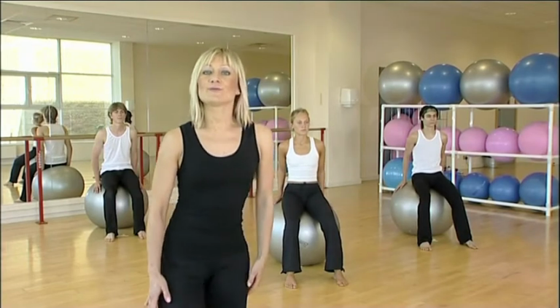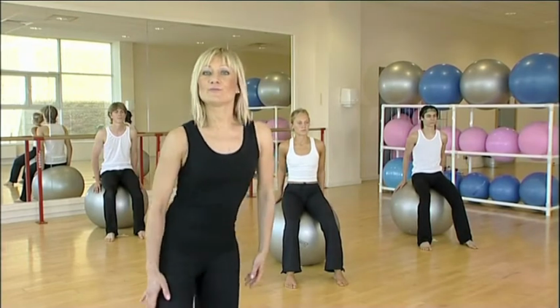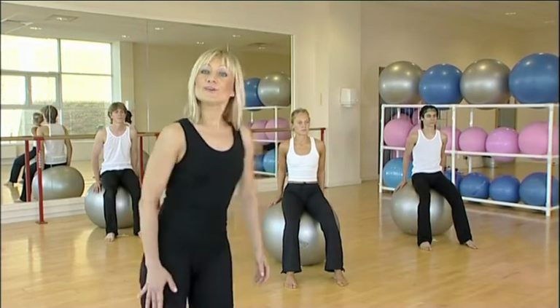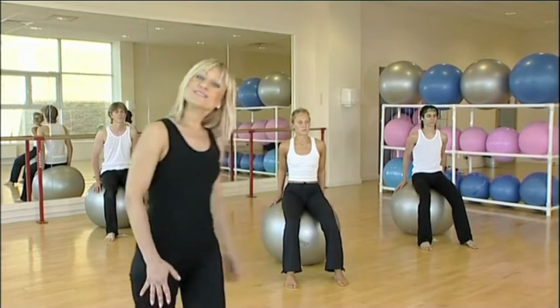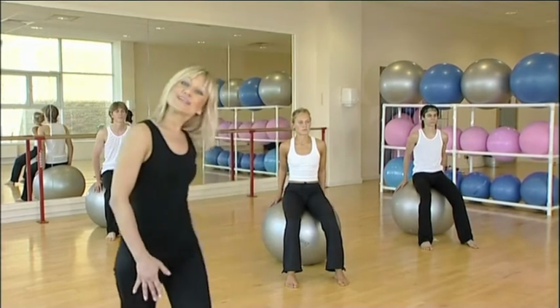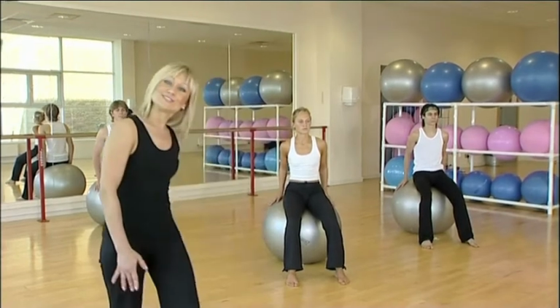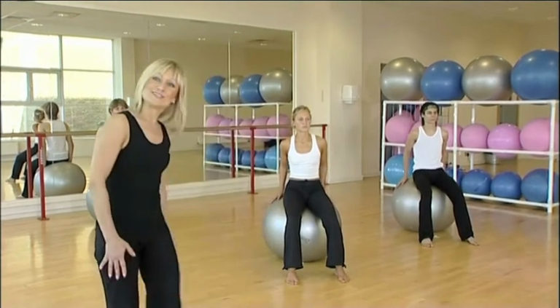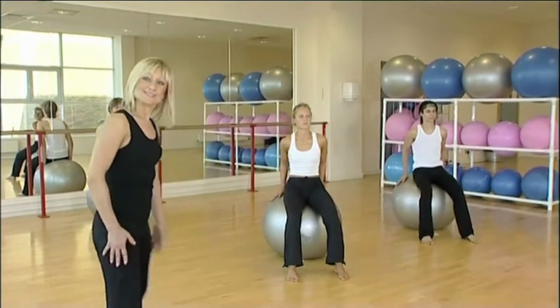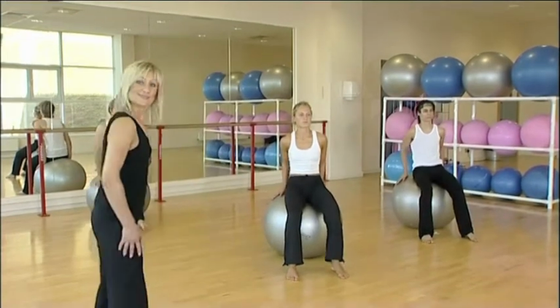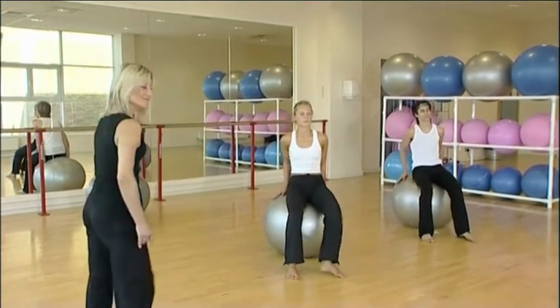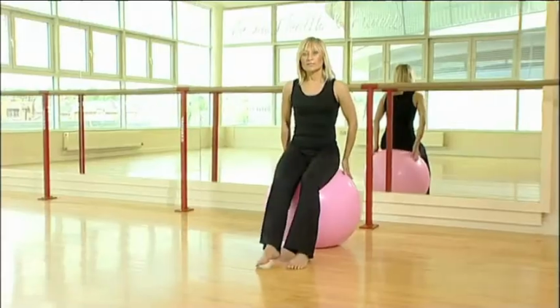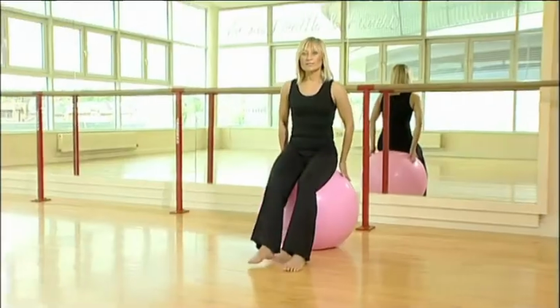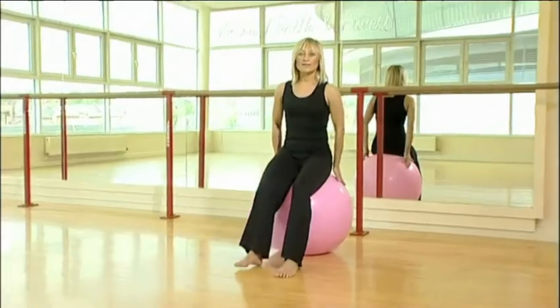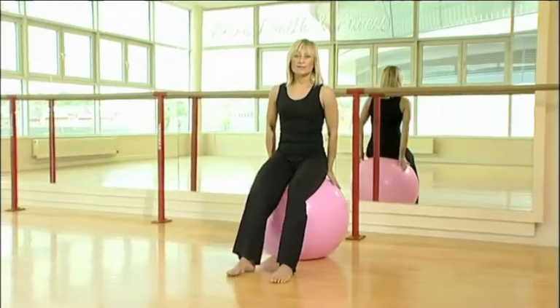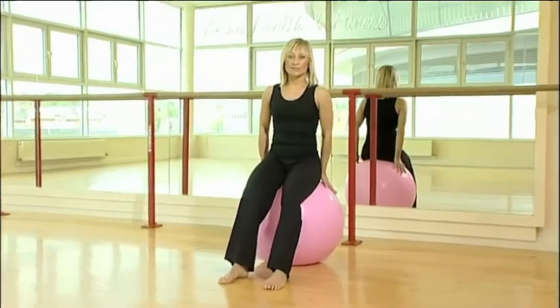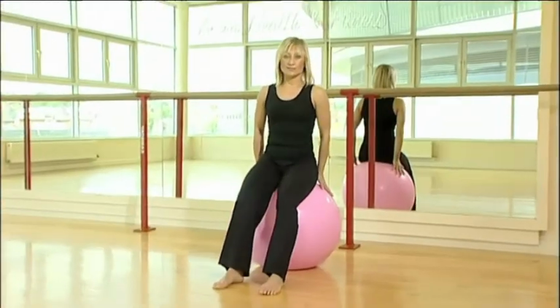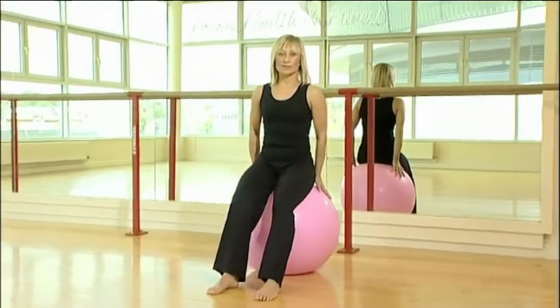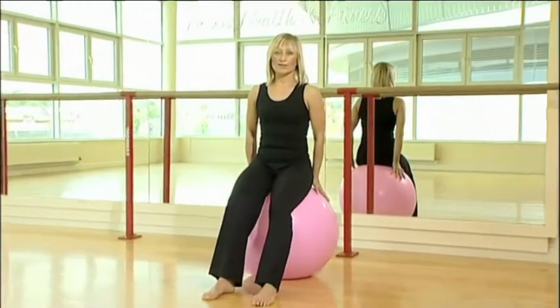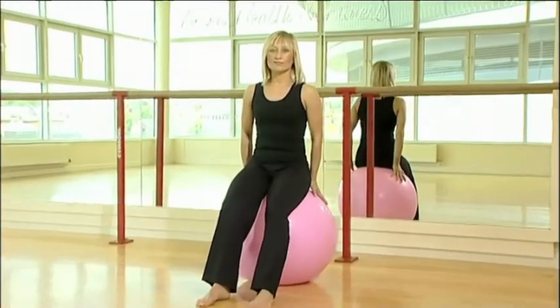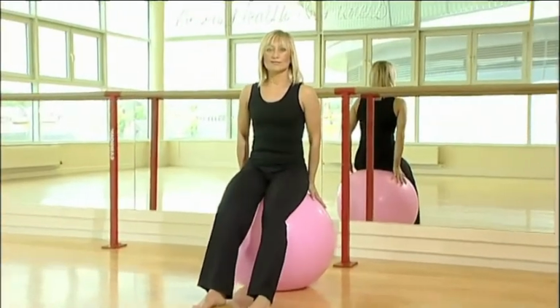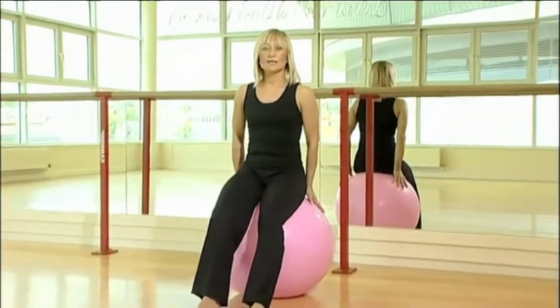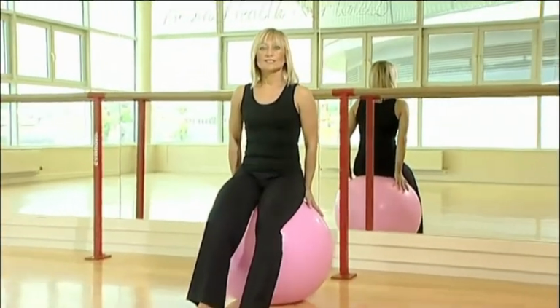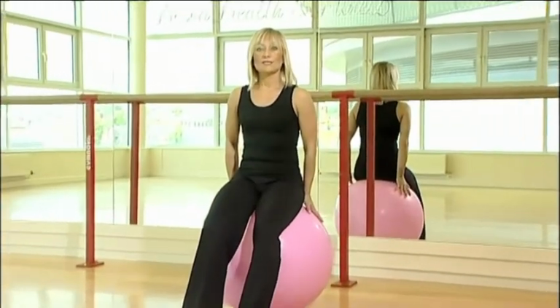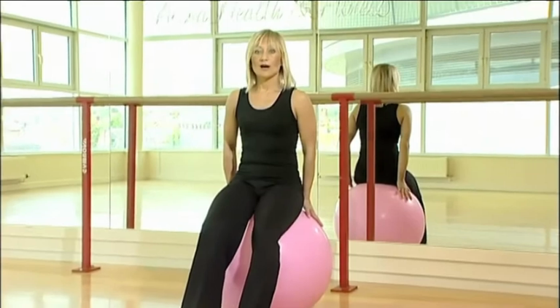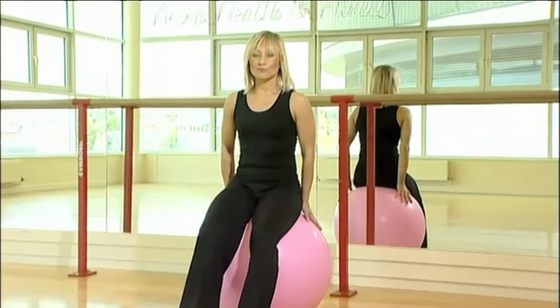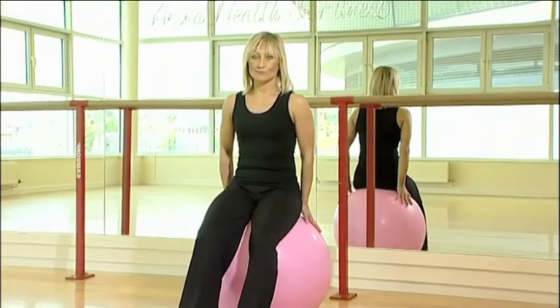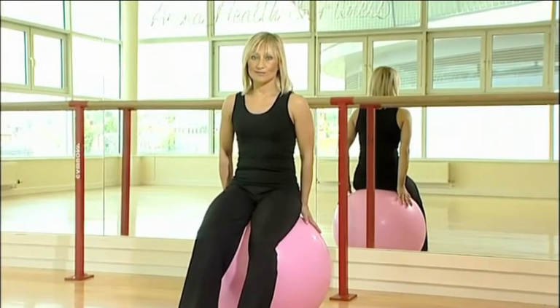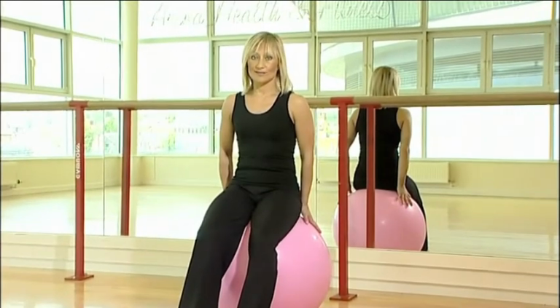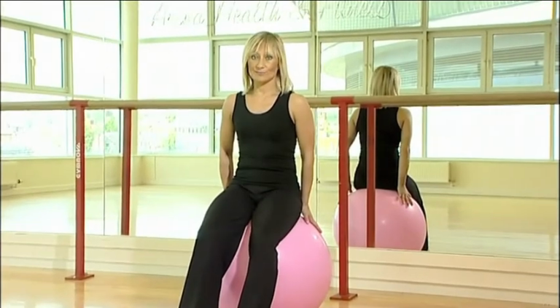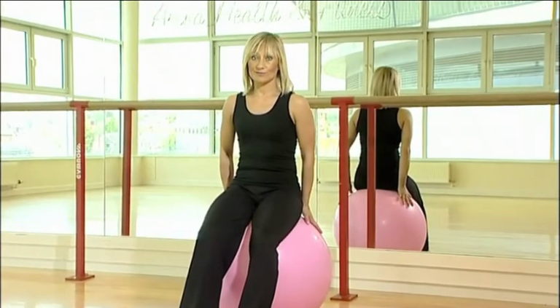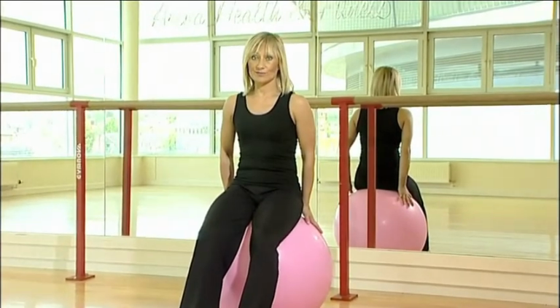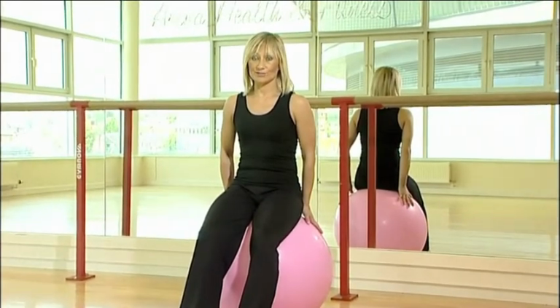First exercise. Second exercise, start from the same position.